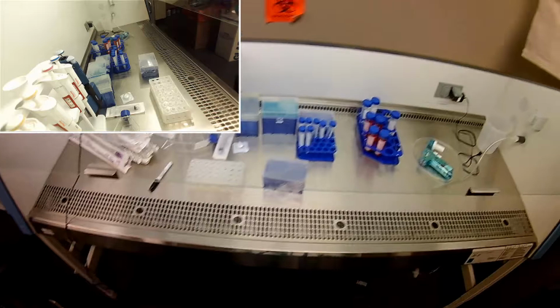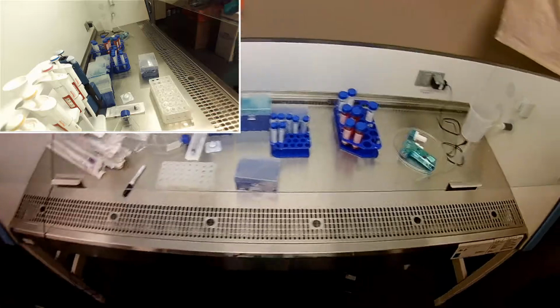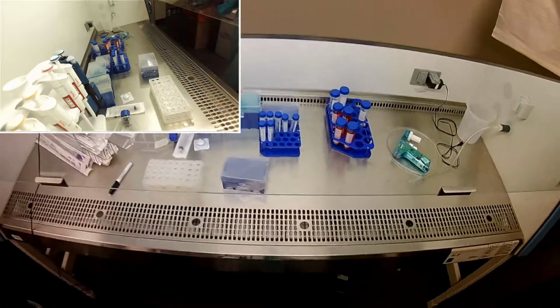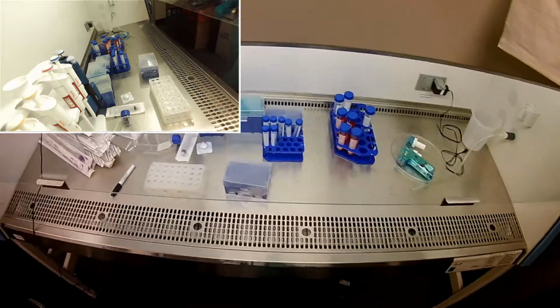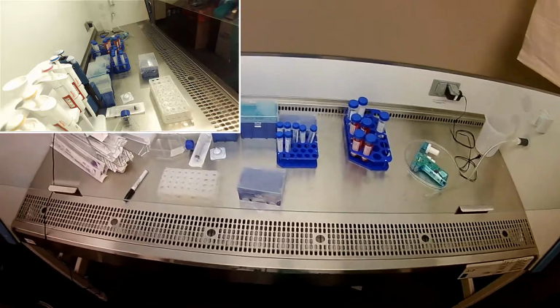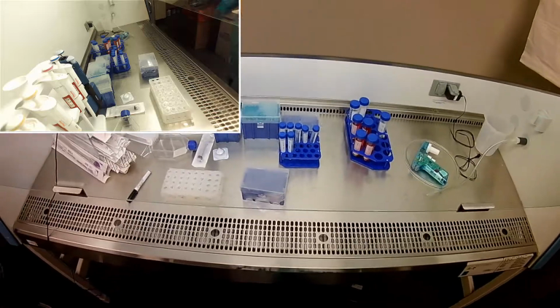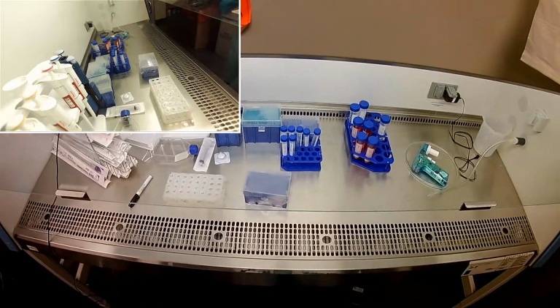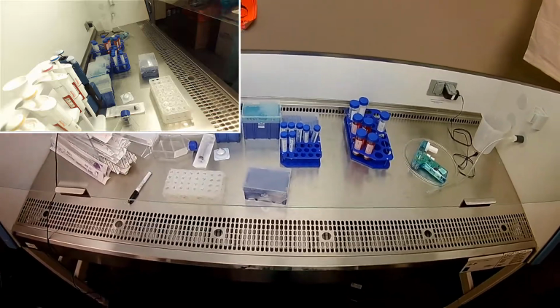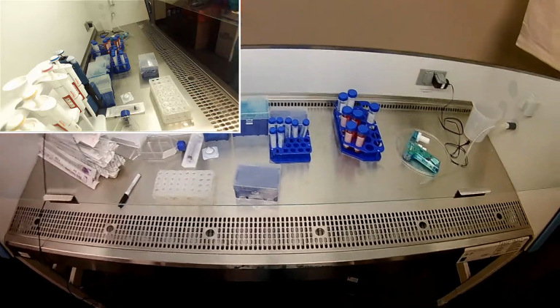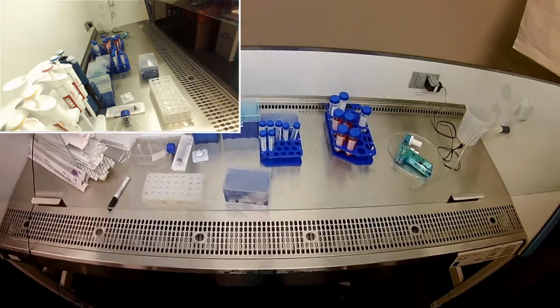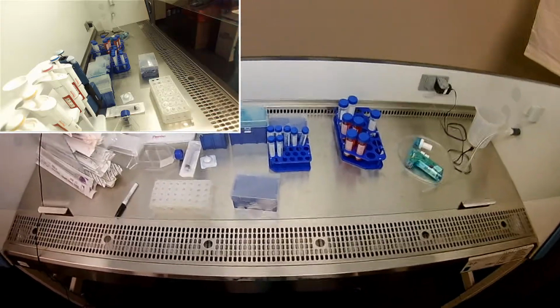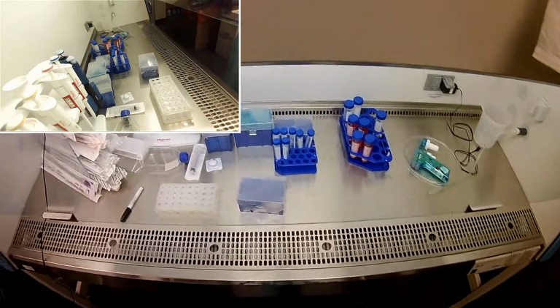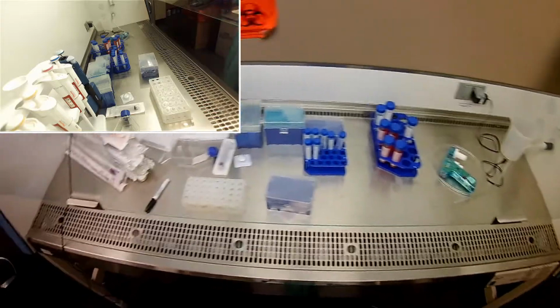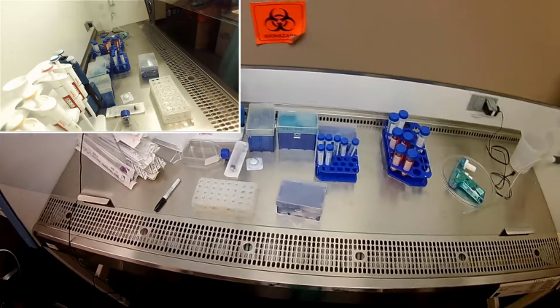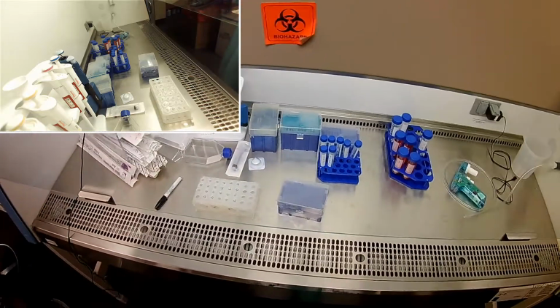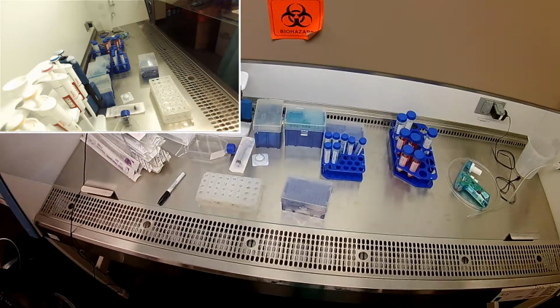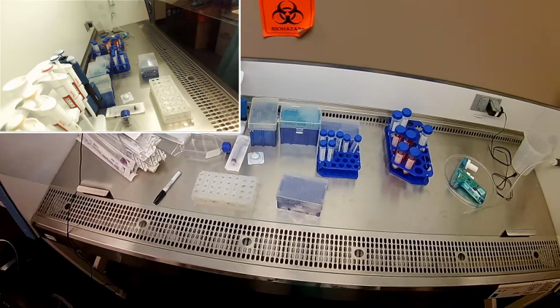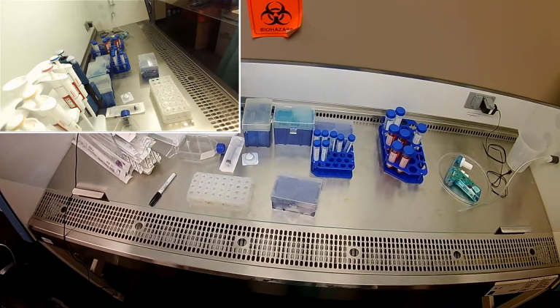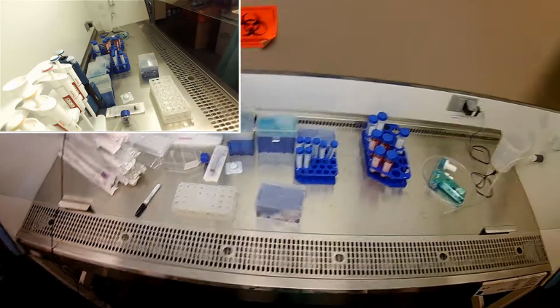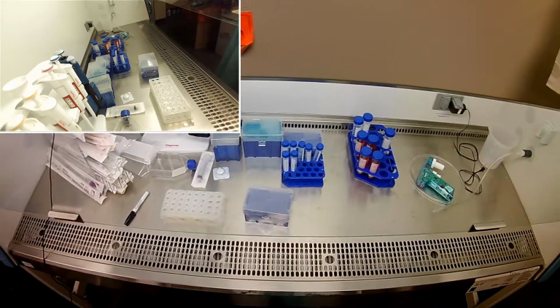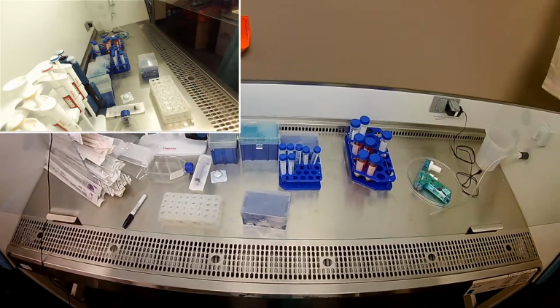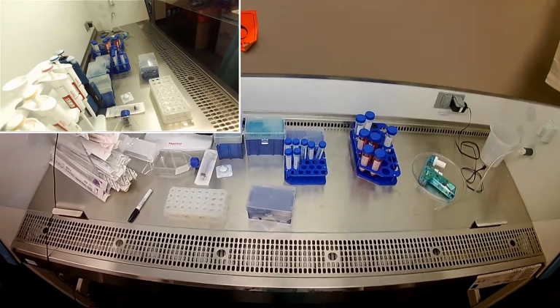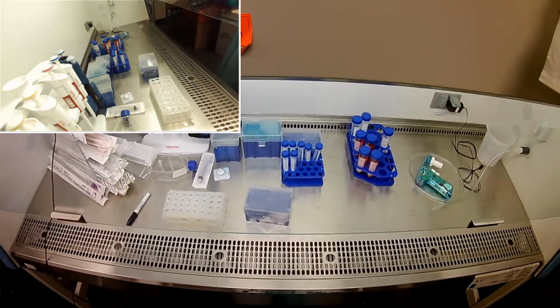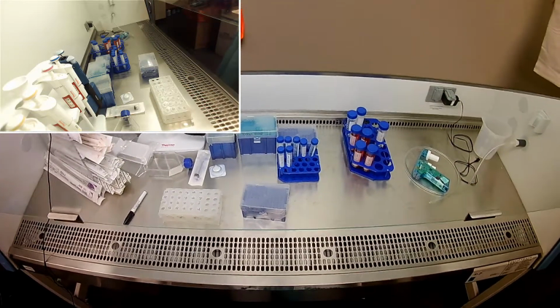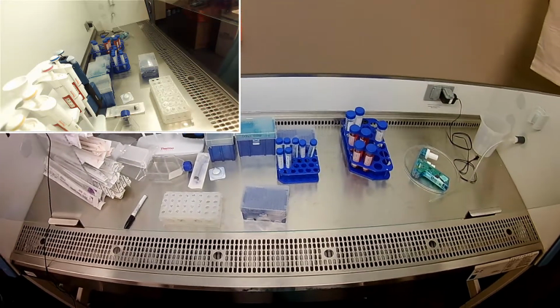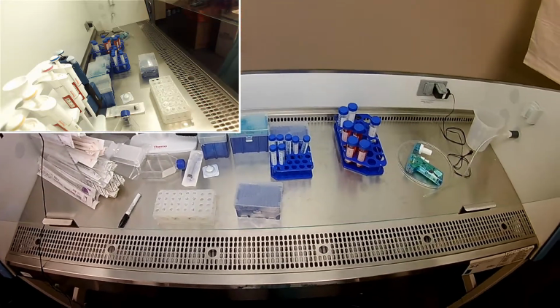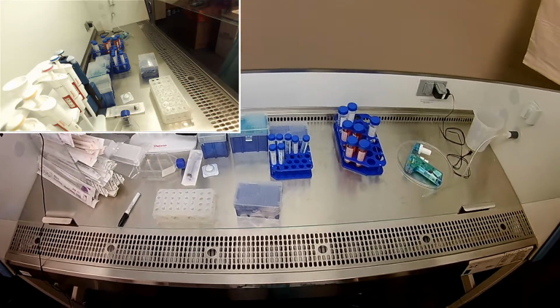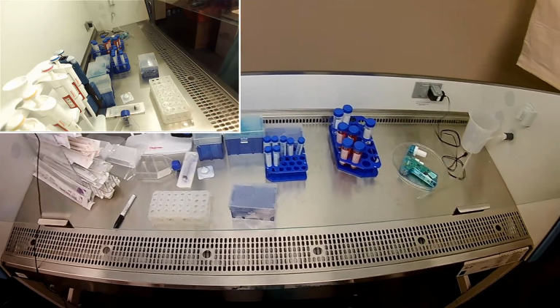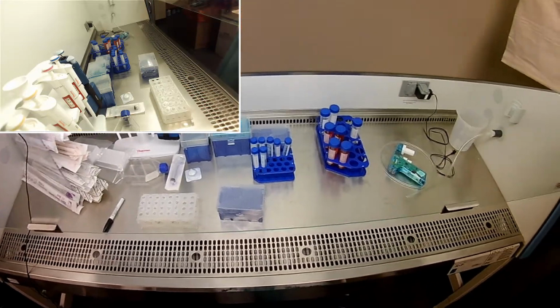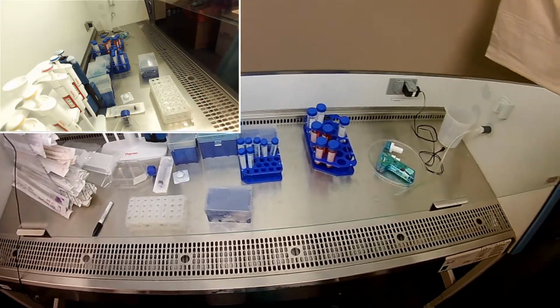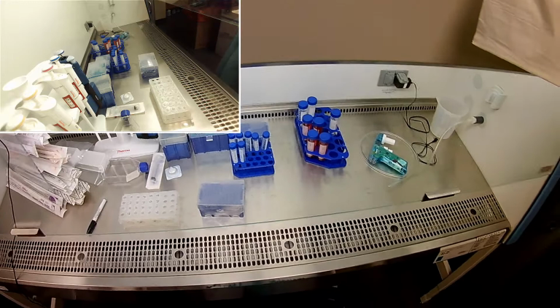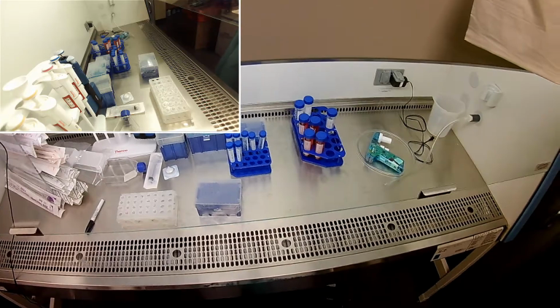Hi everybody. So this is Dr. Dan here, and today we are going to seed the cells for our cytotoxicity assay.